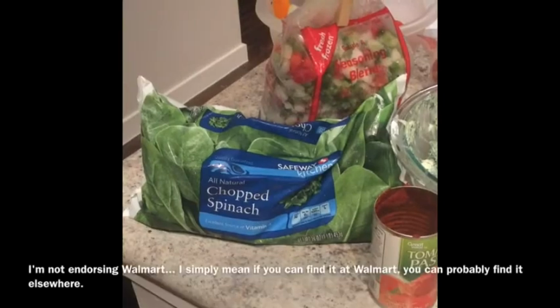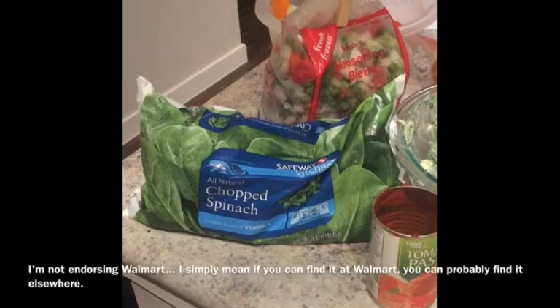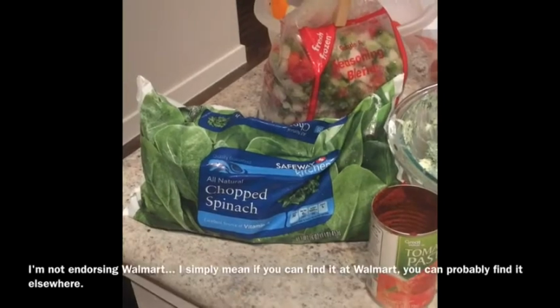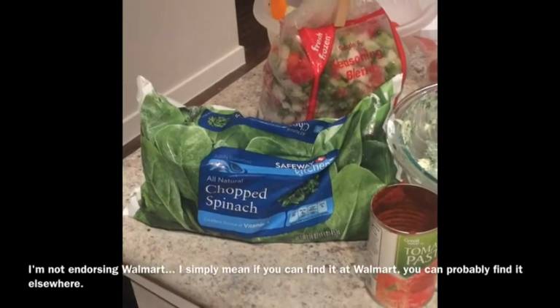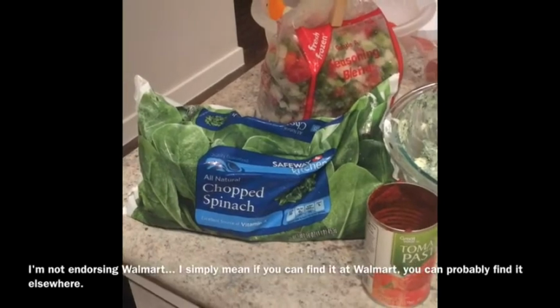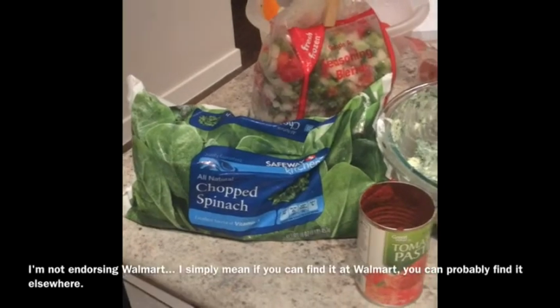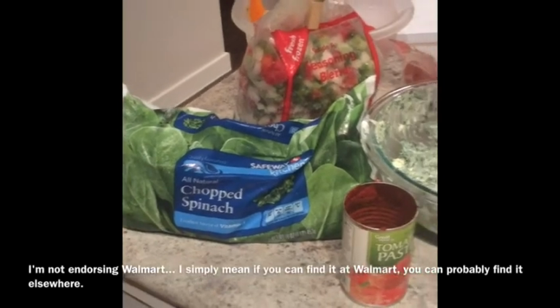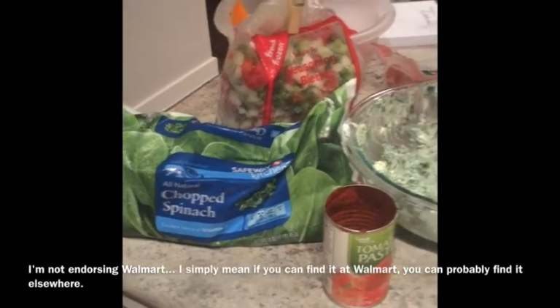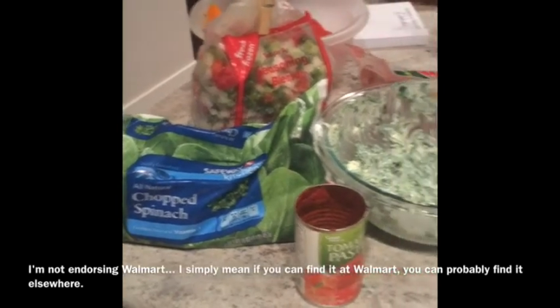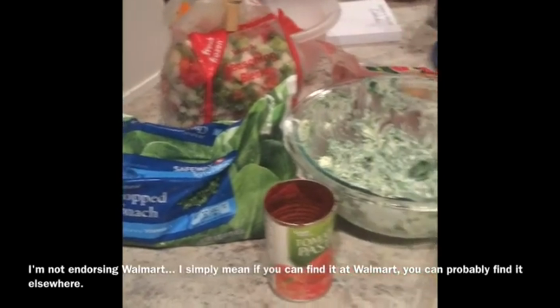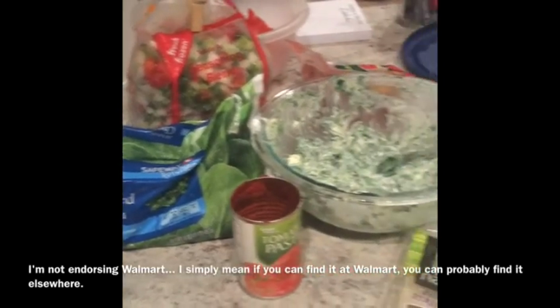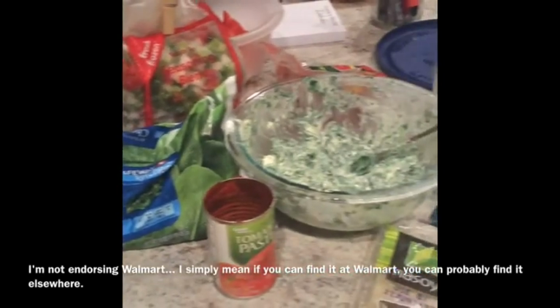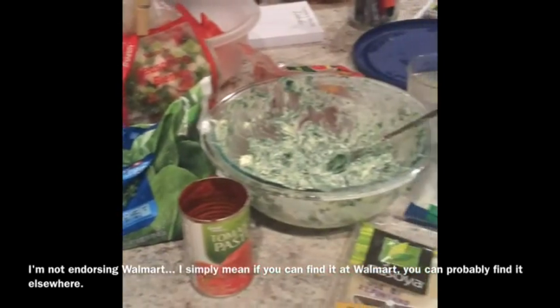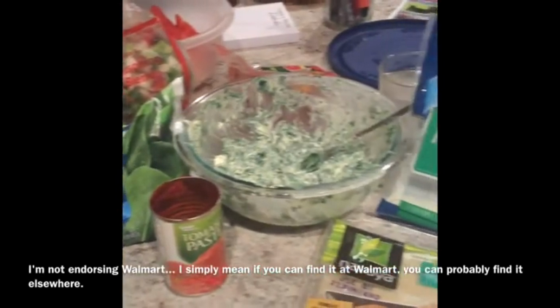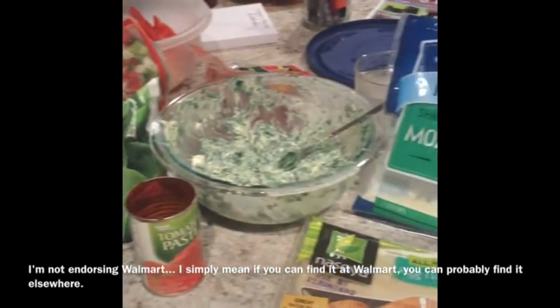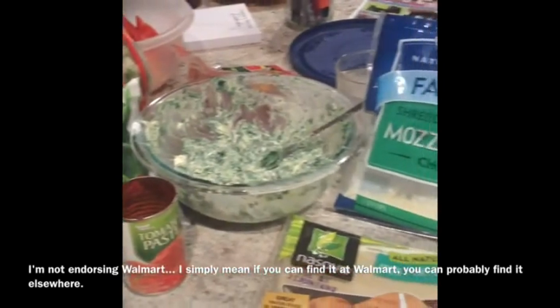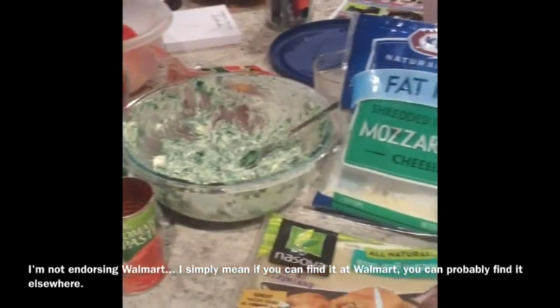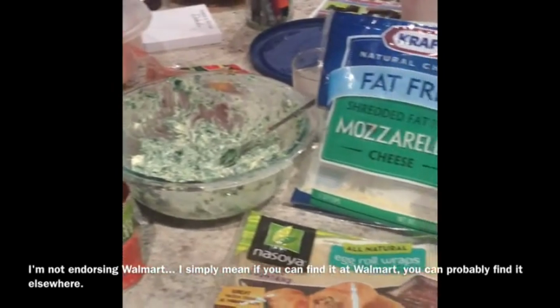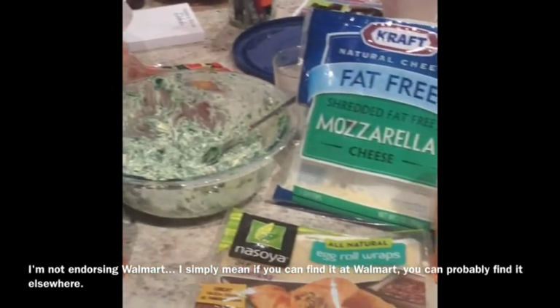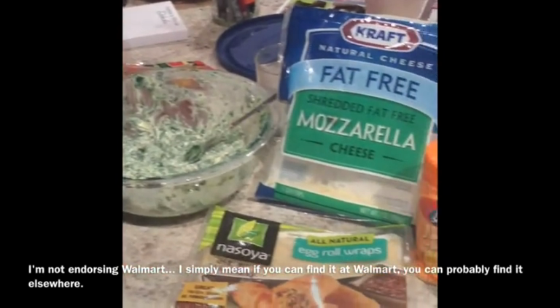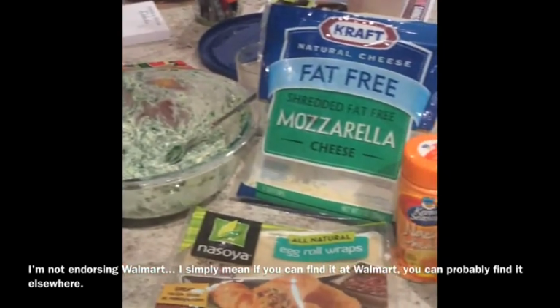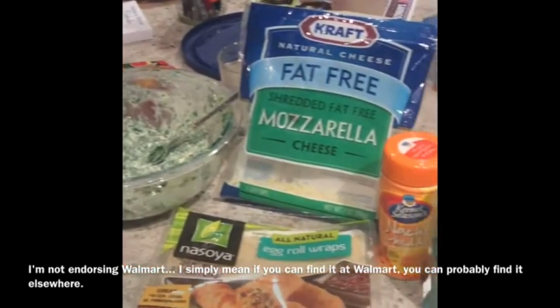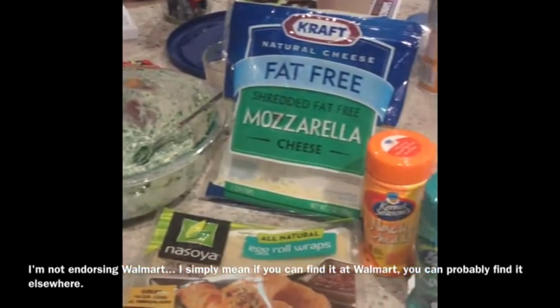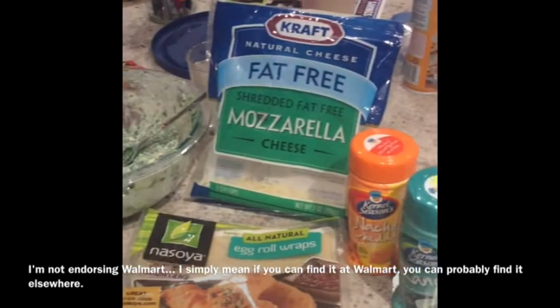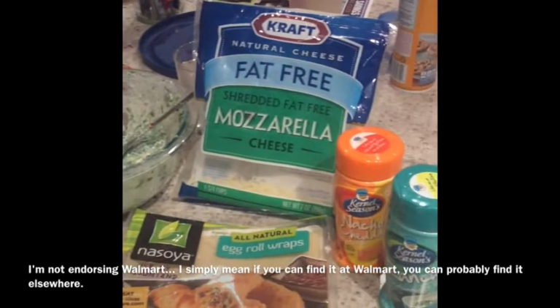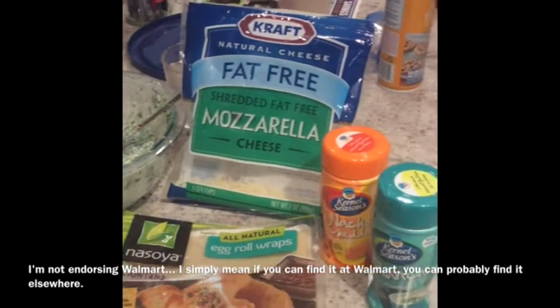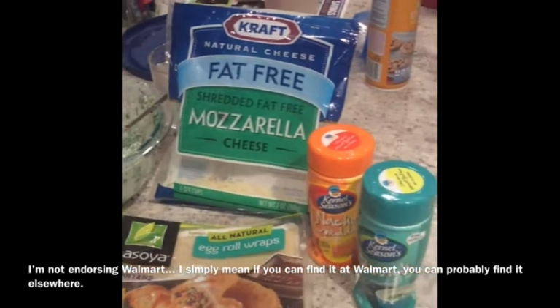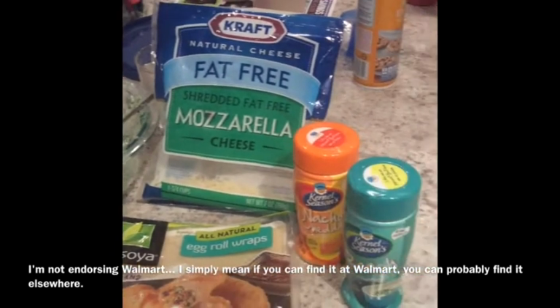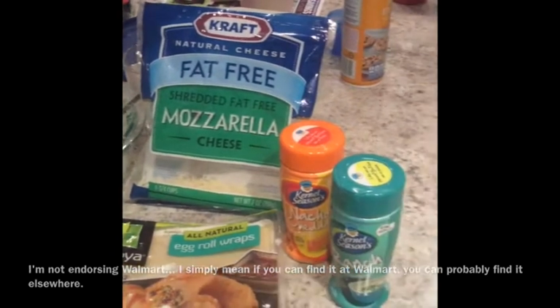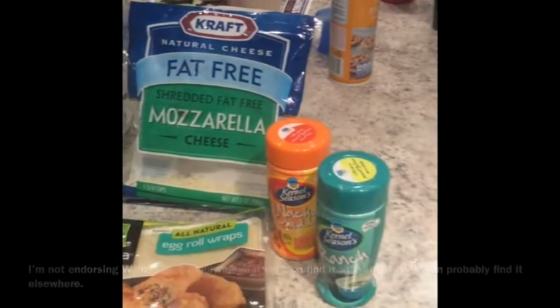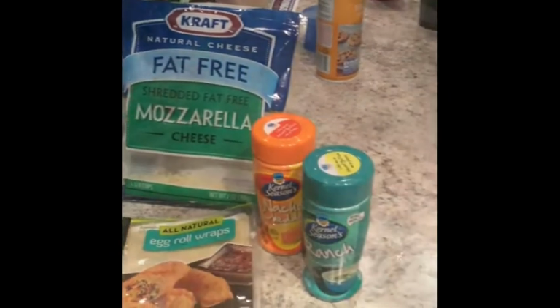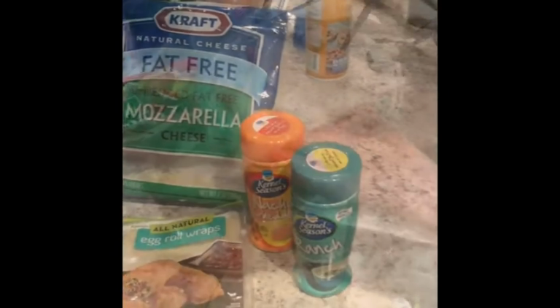Here are the ingredients we used. We get all of these at Walmart.